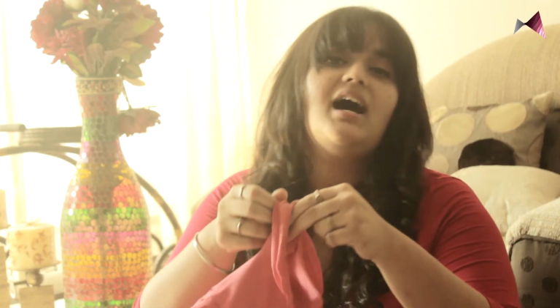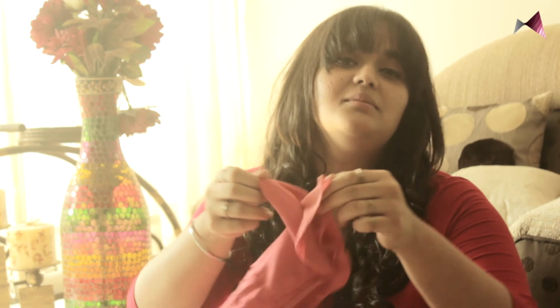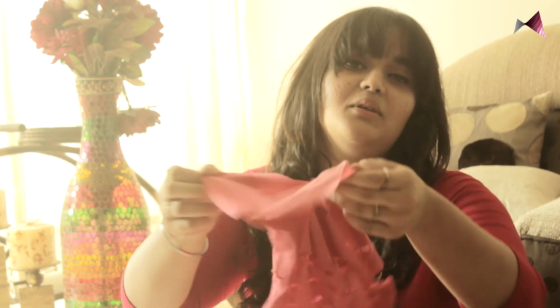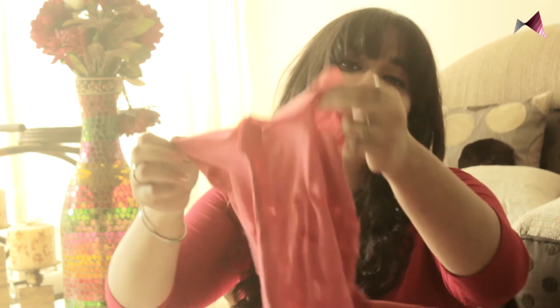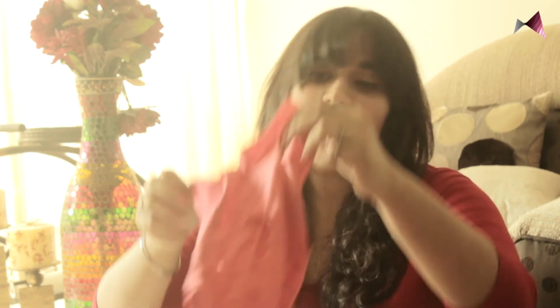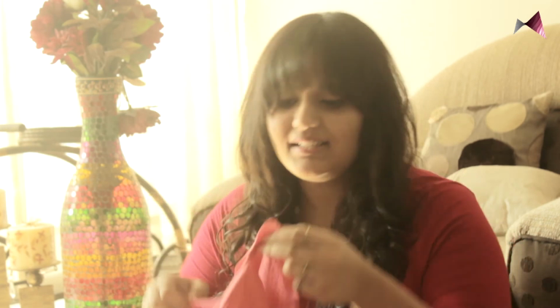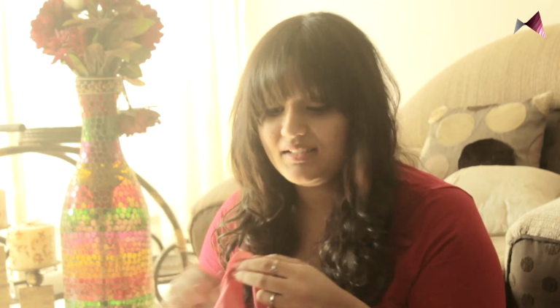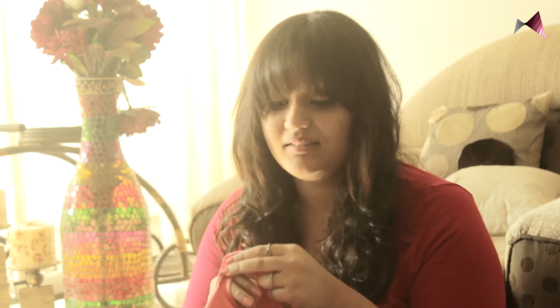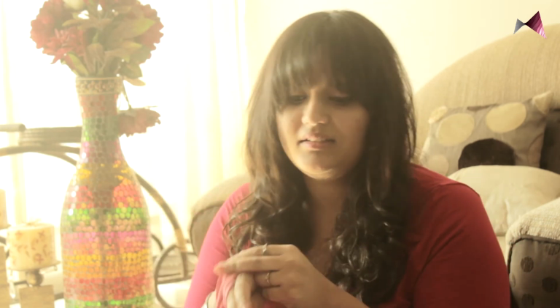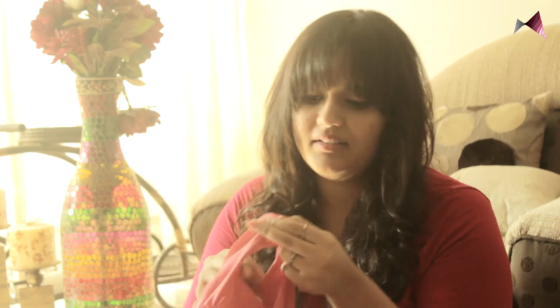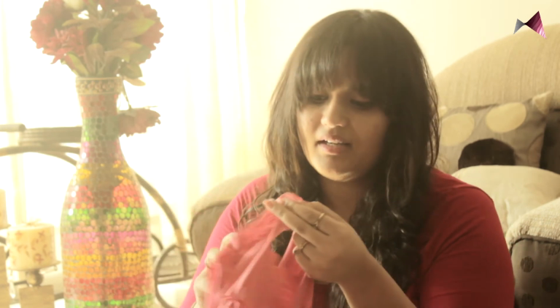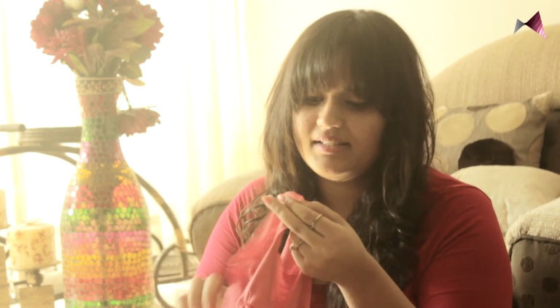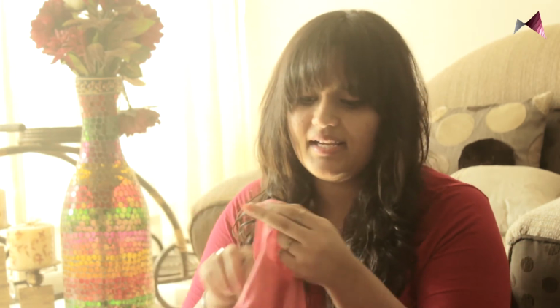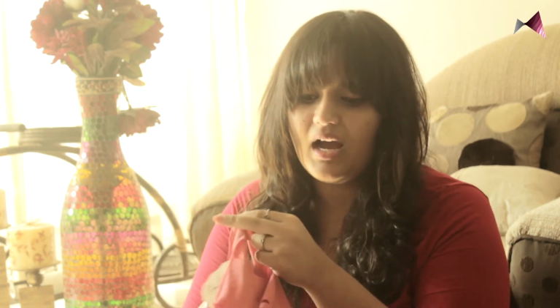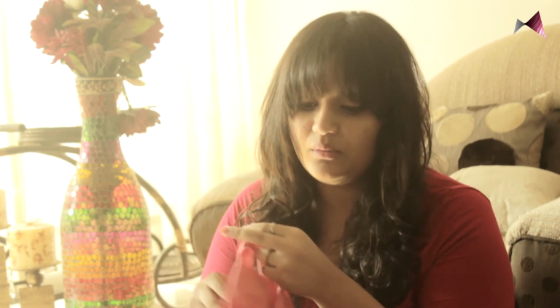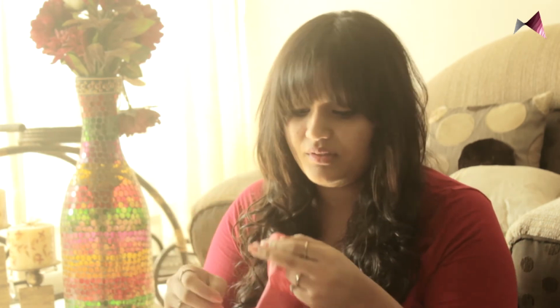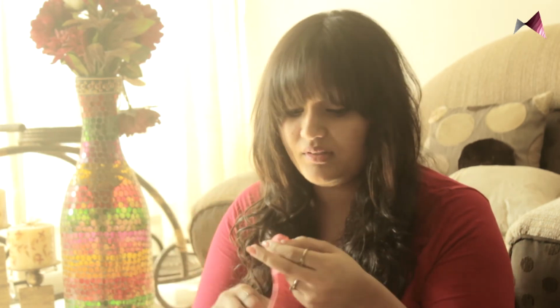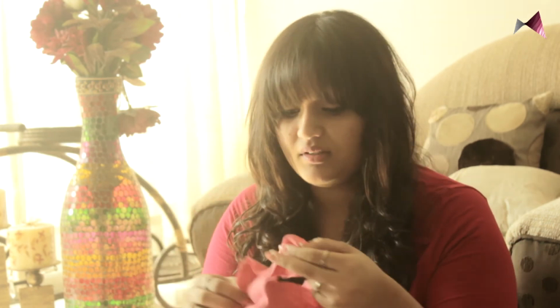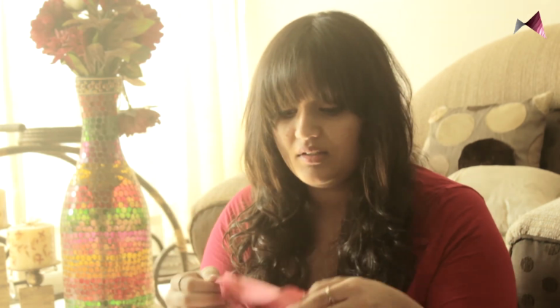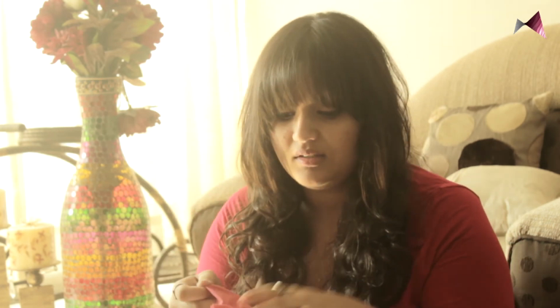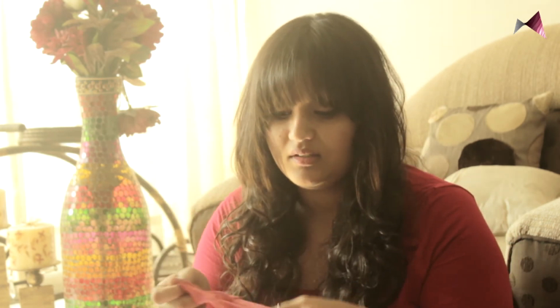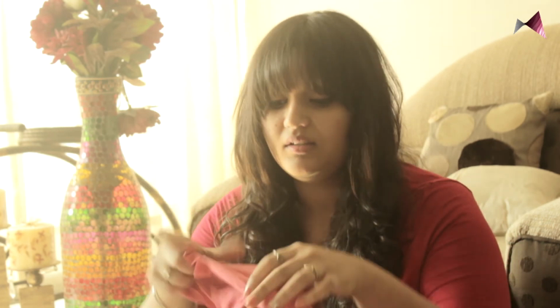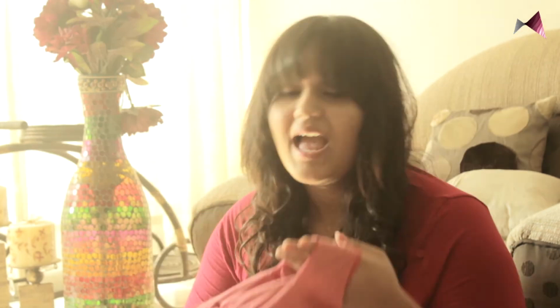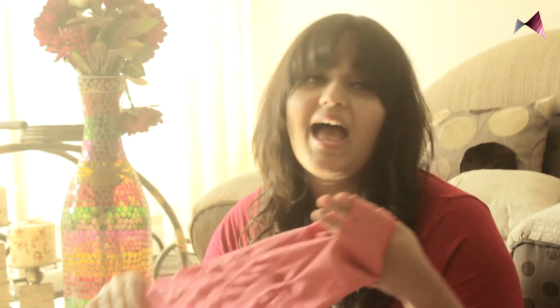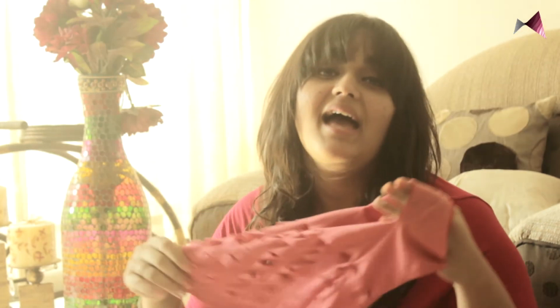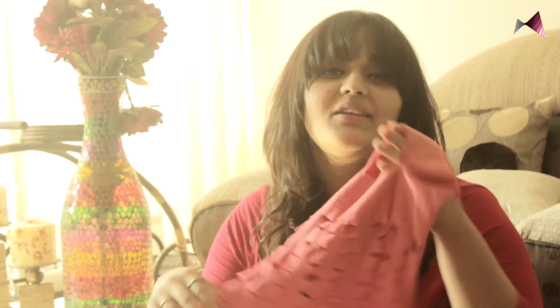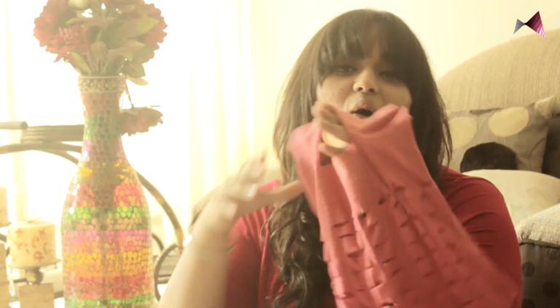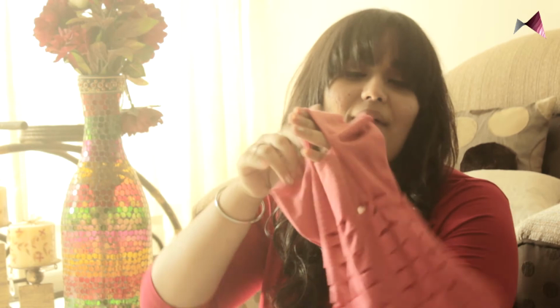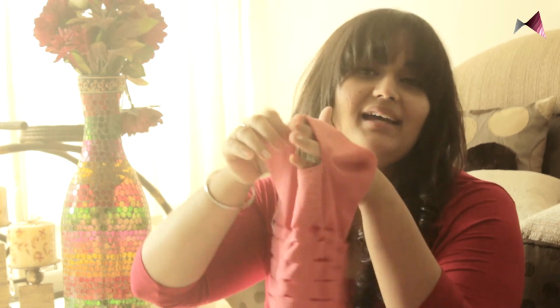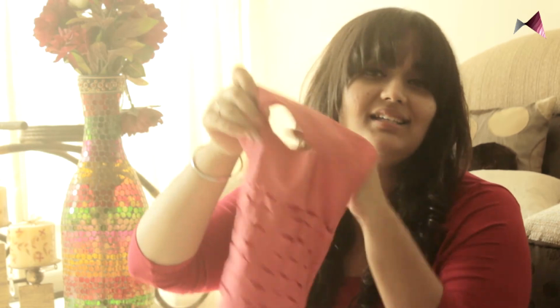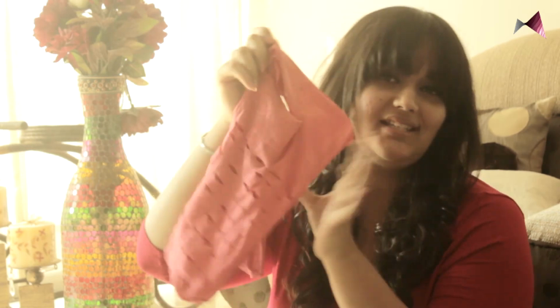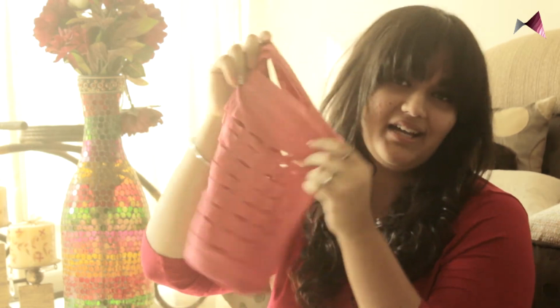Last but not least, turn it inside out. And your bag is done.